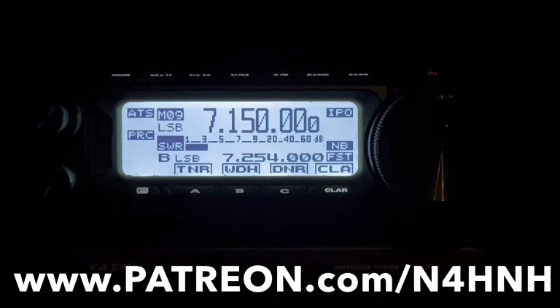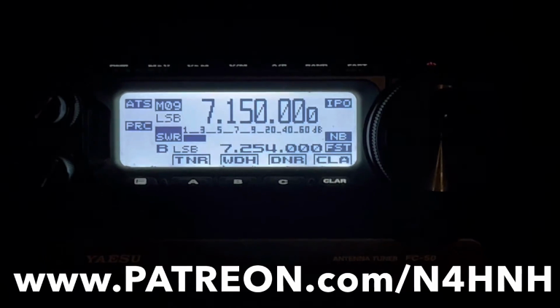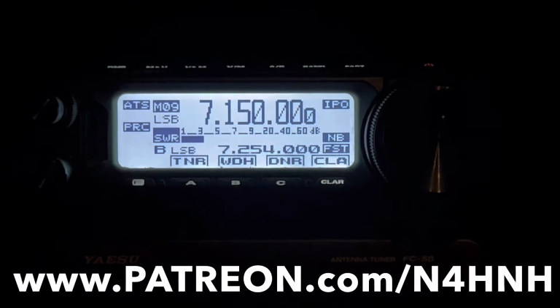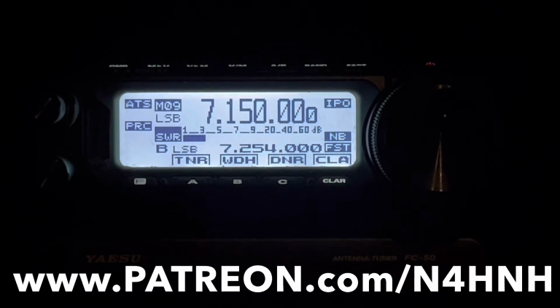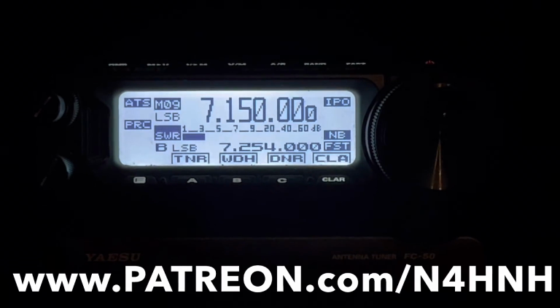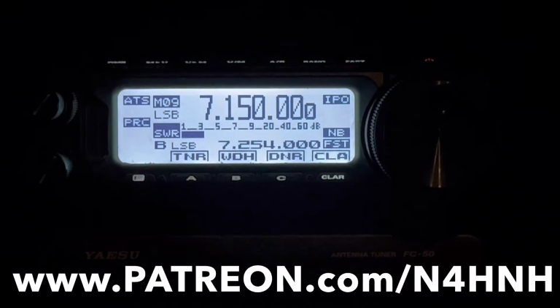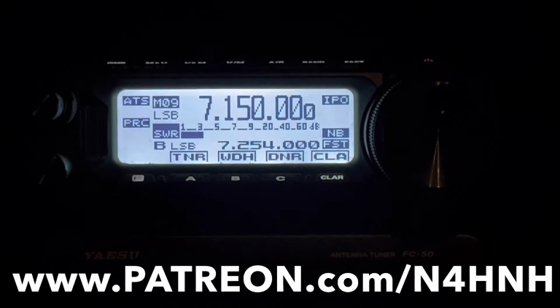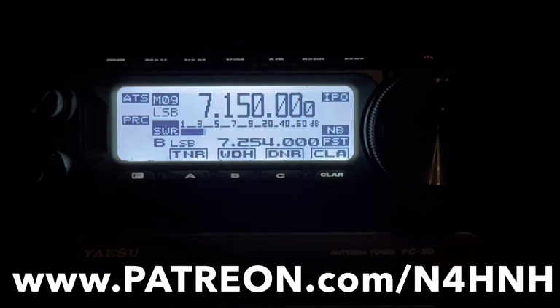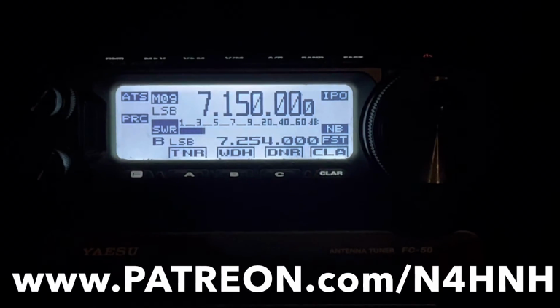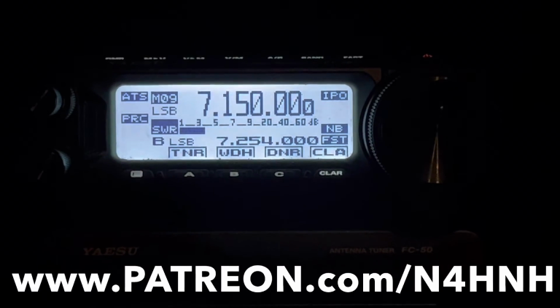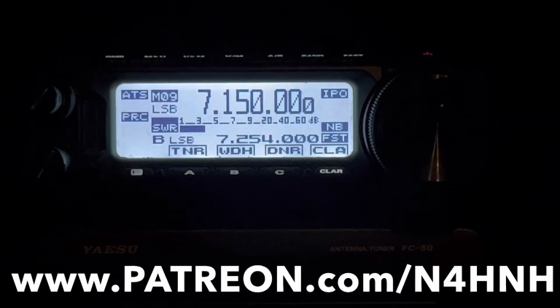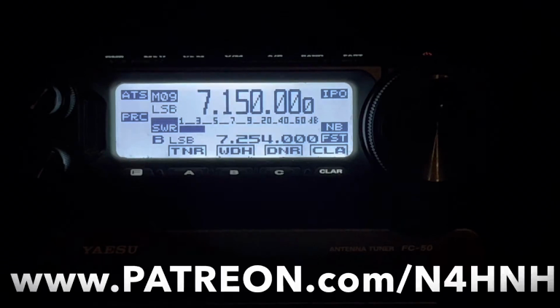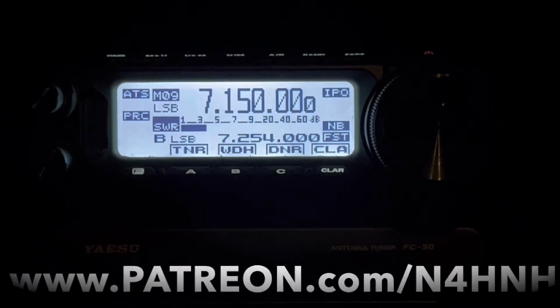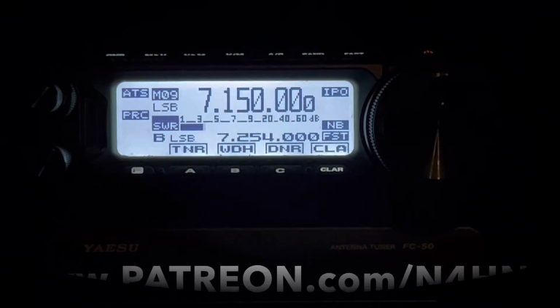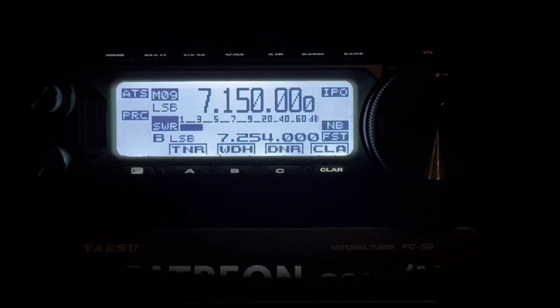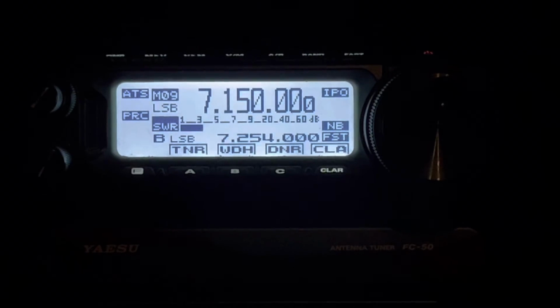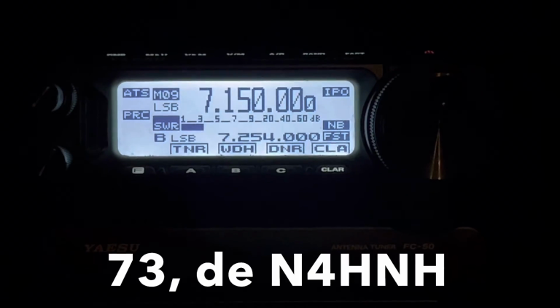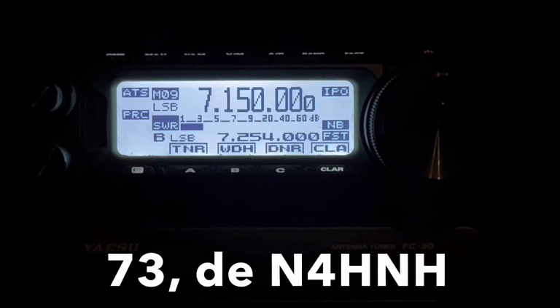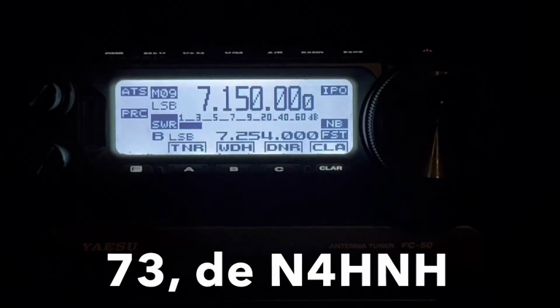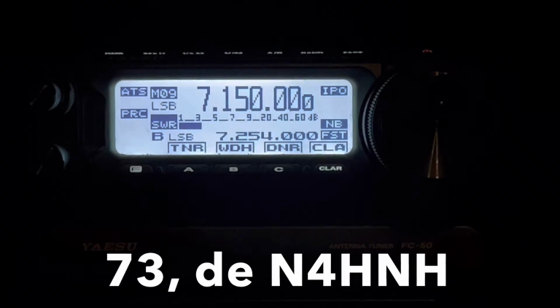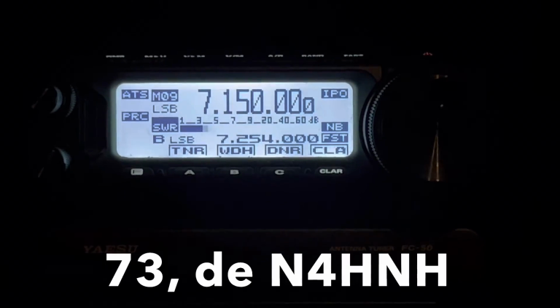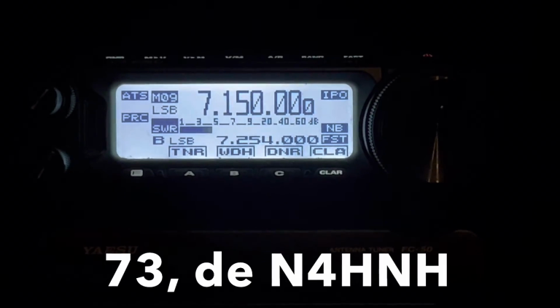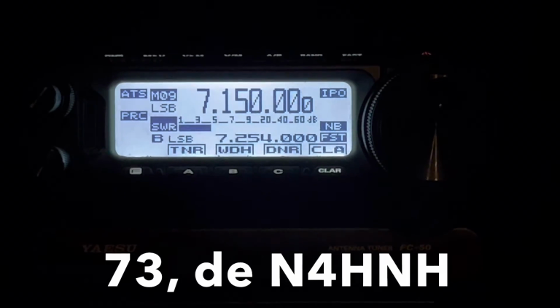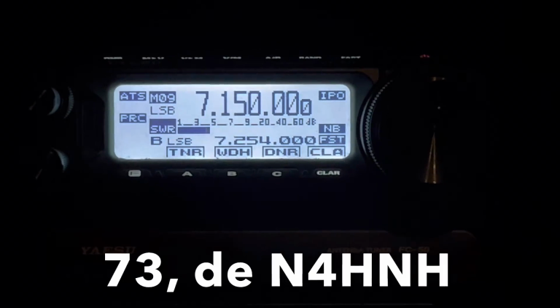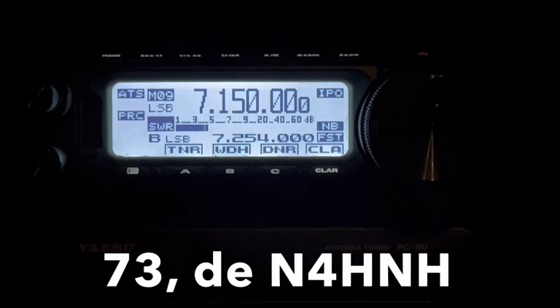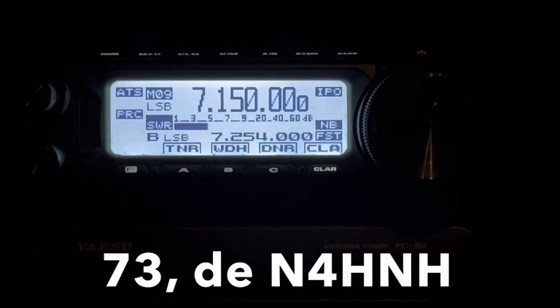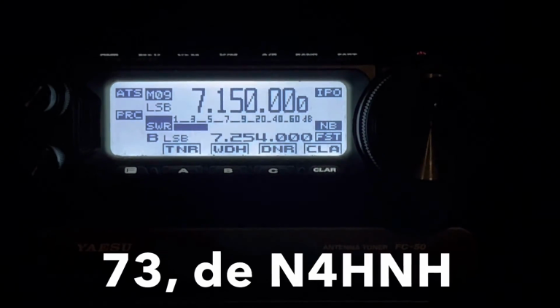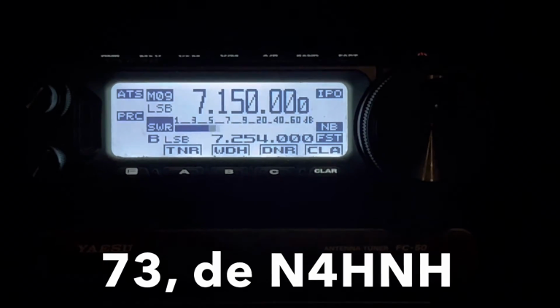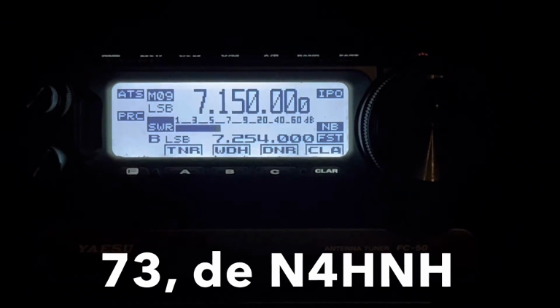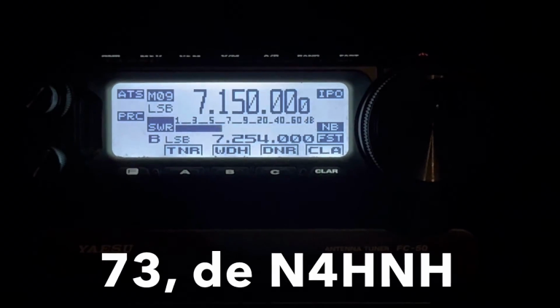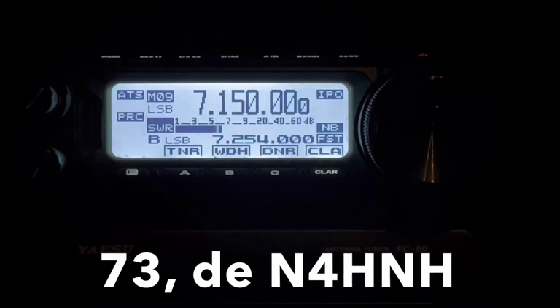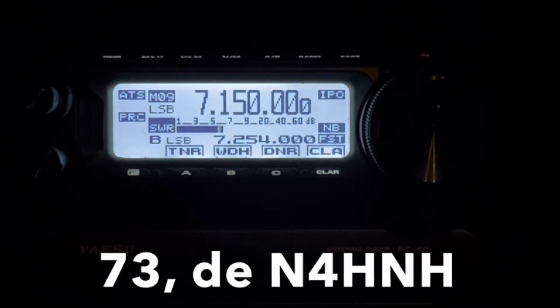Again, I want to thank you for watching the video and say 73 from N4H&H.